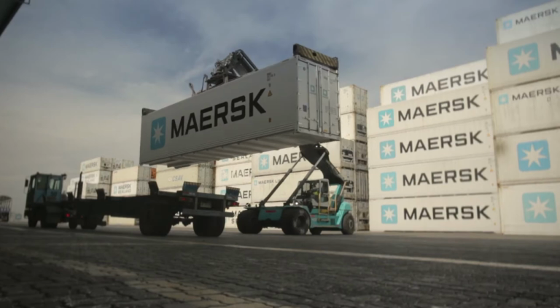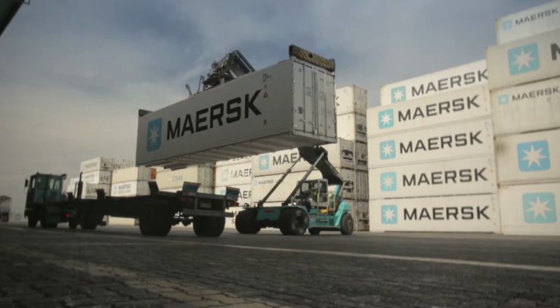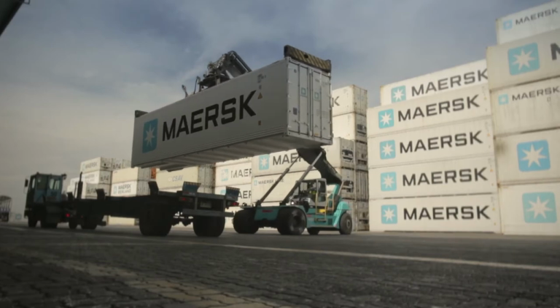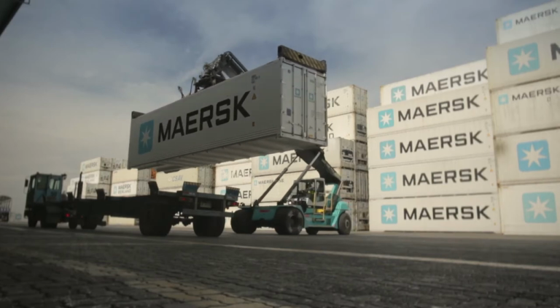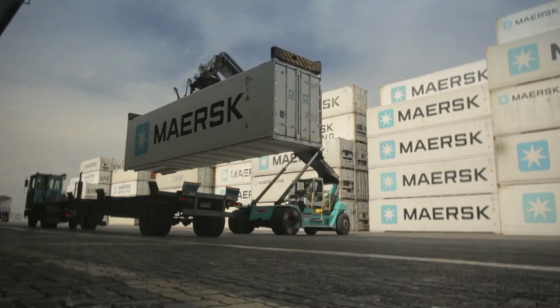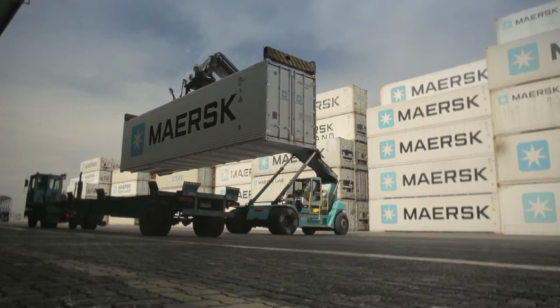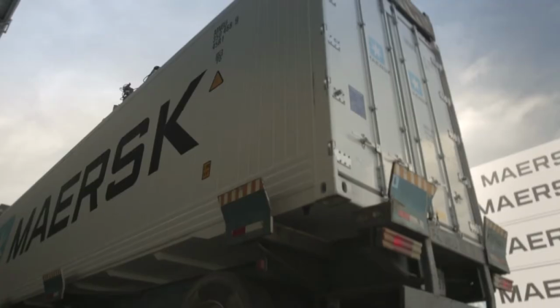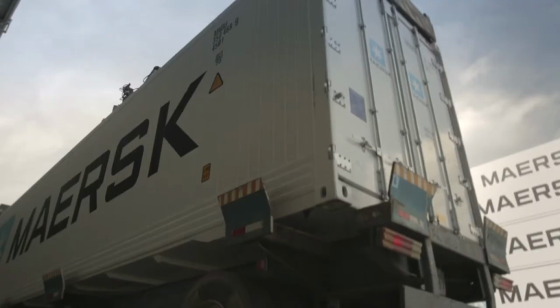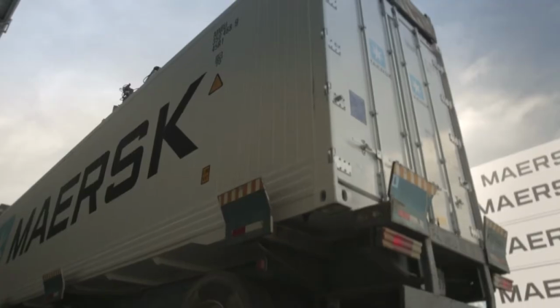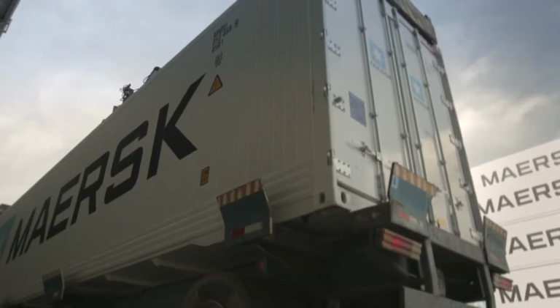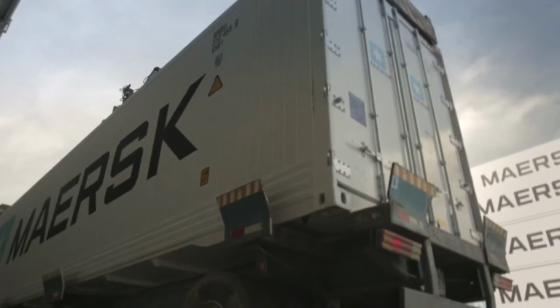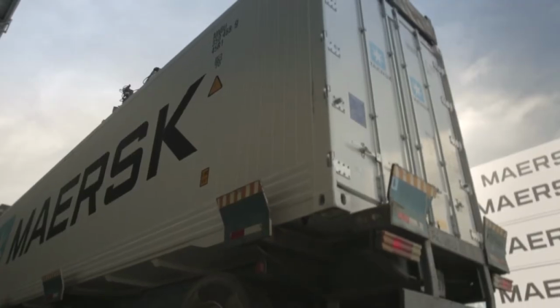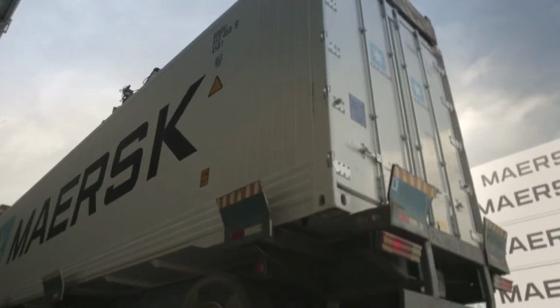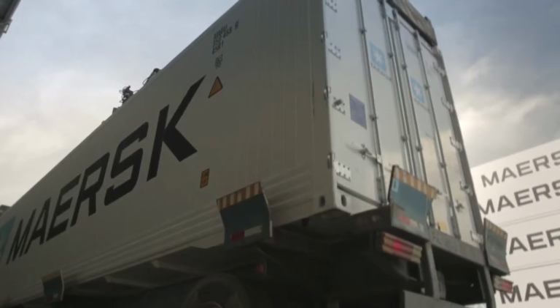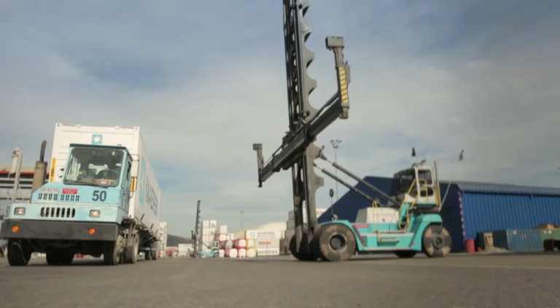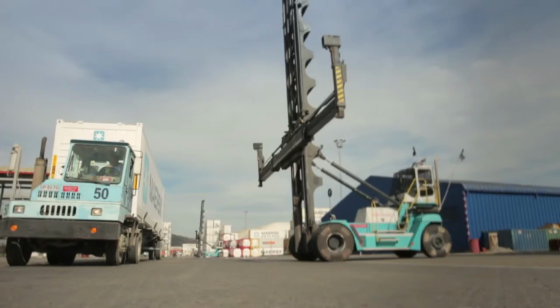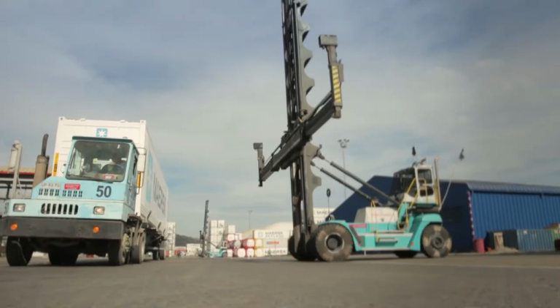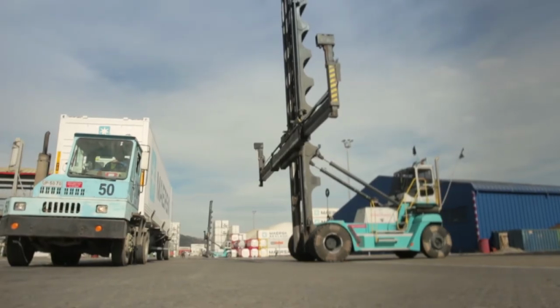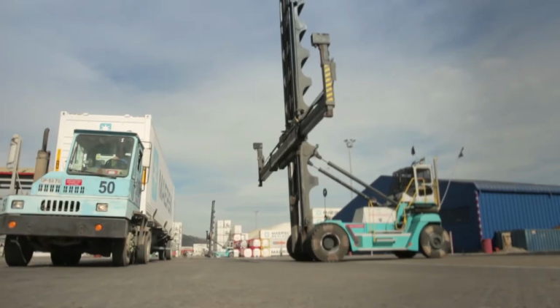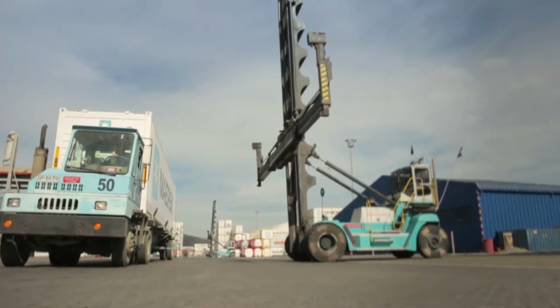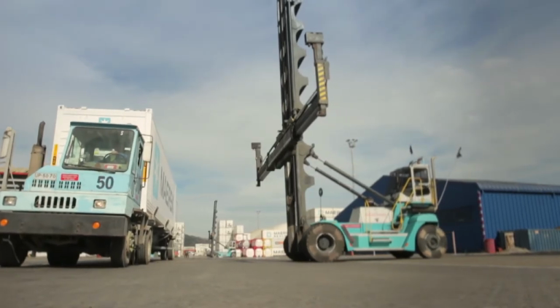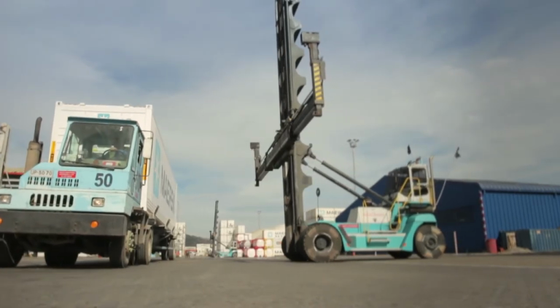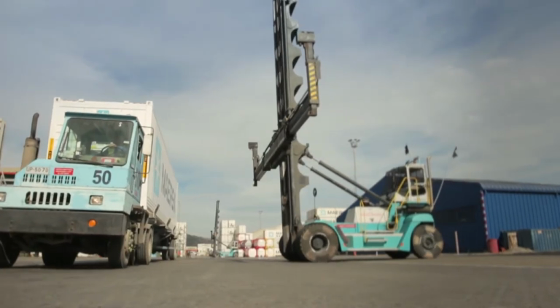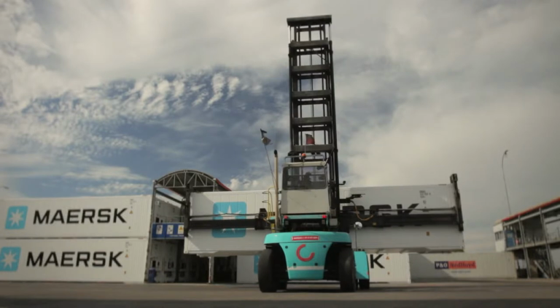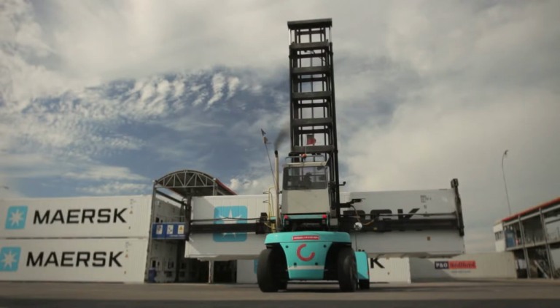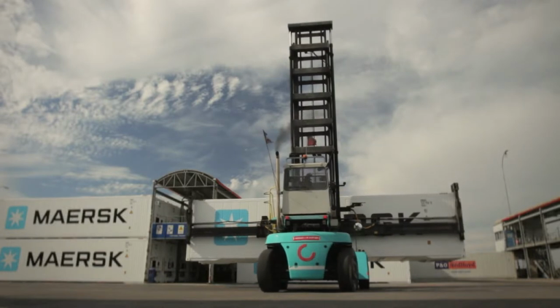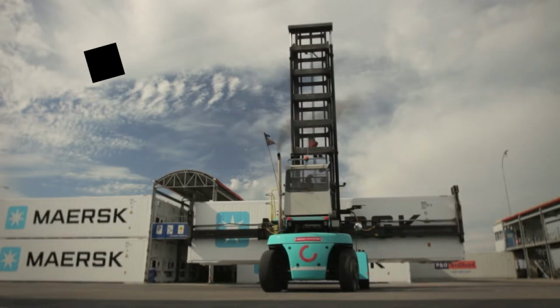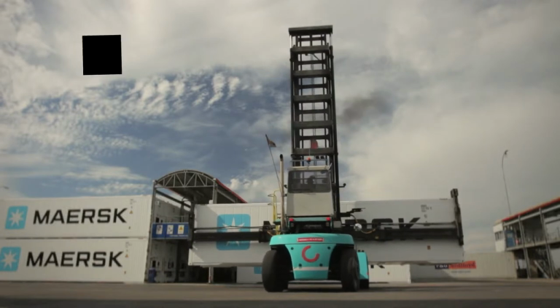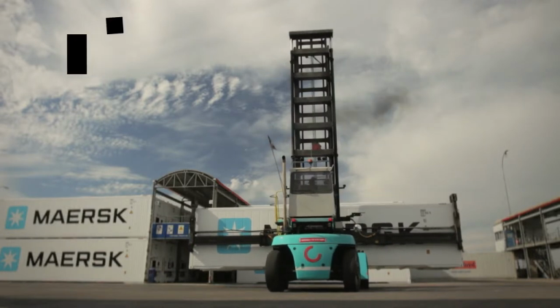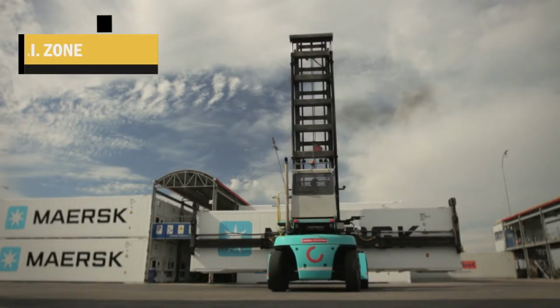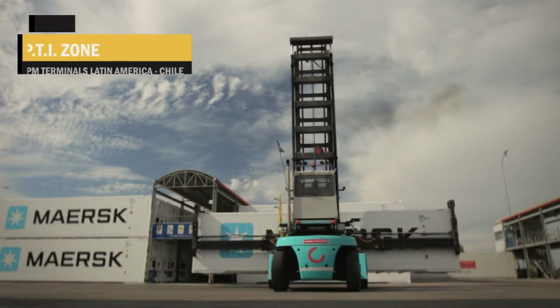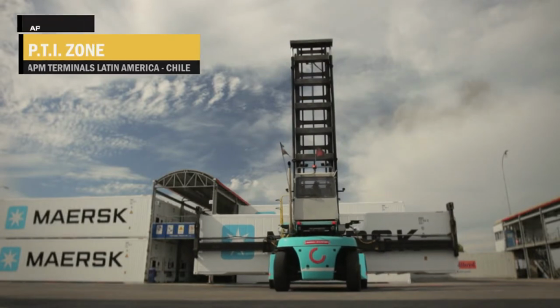If these type of containers present problems or failures in the refrigeration system, they are sent to the PTI zone.